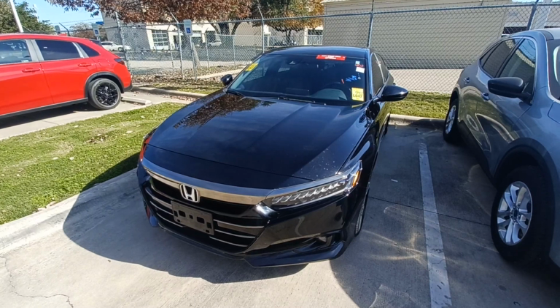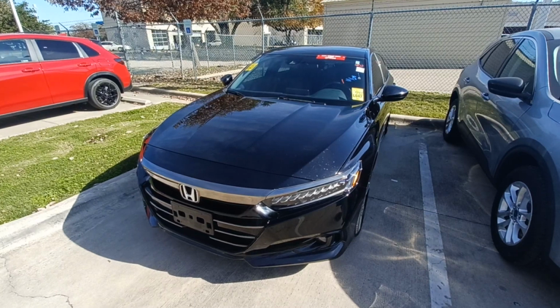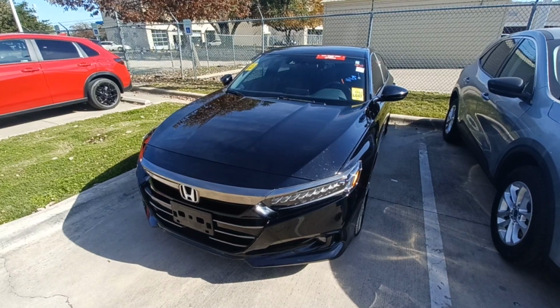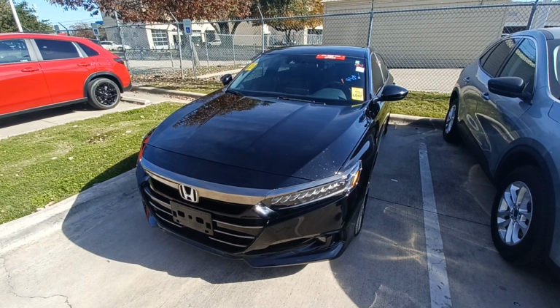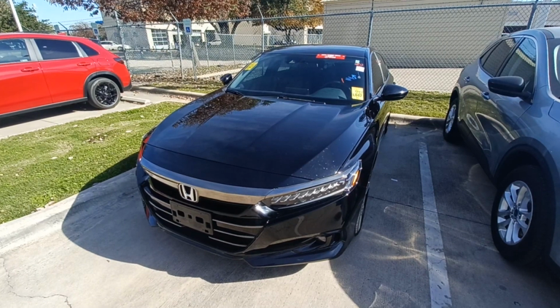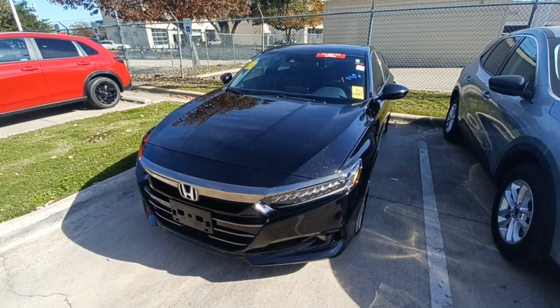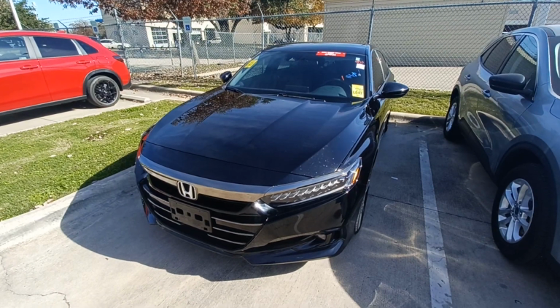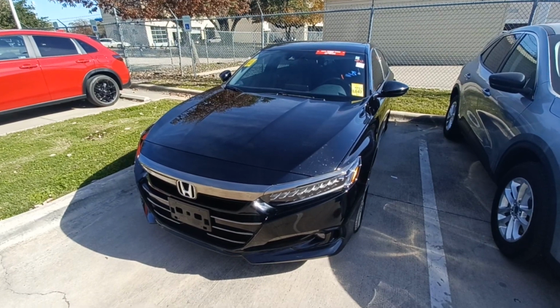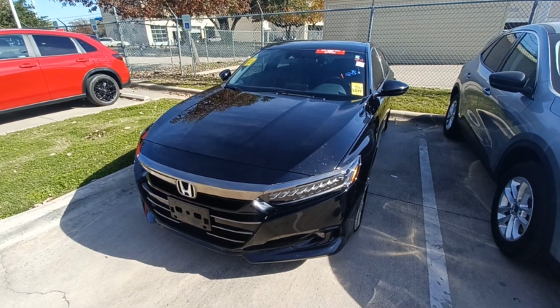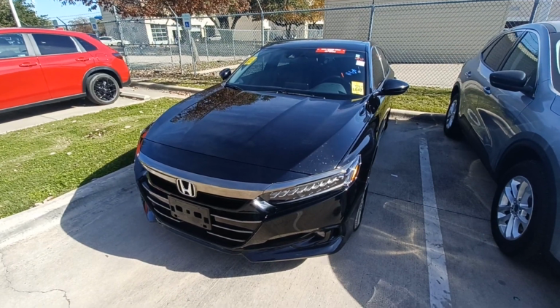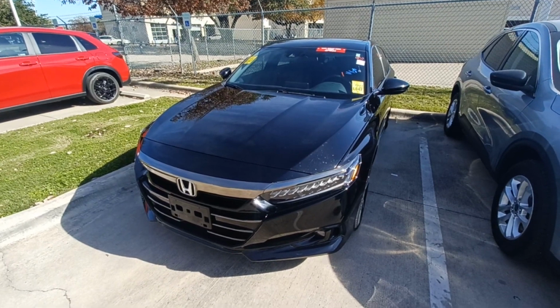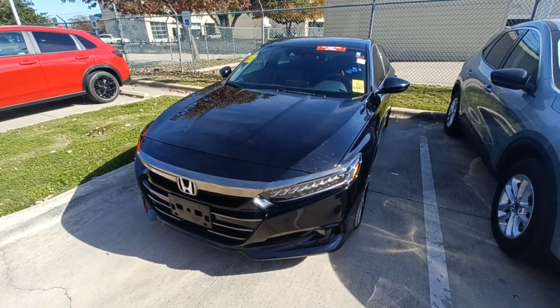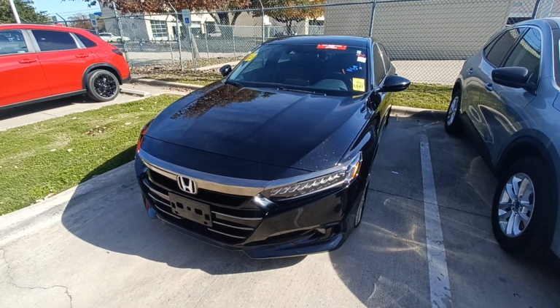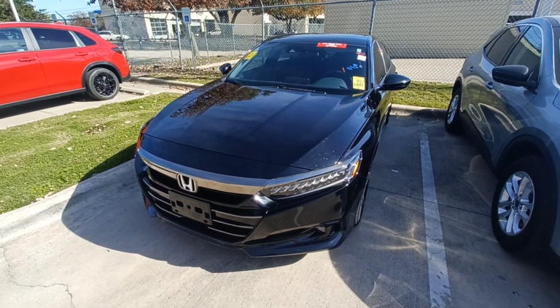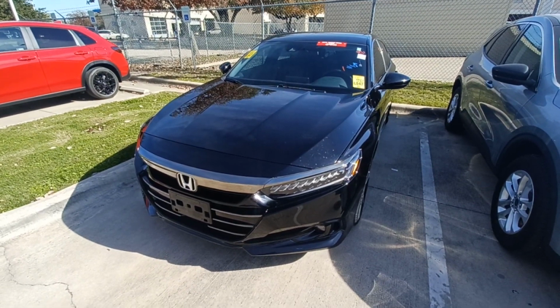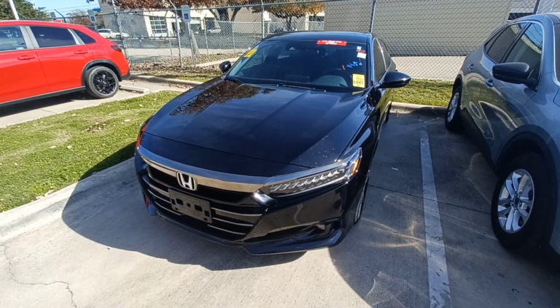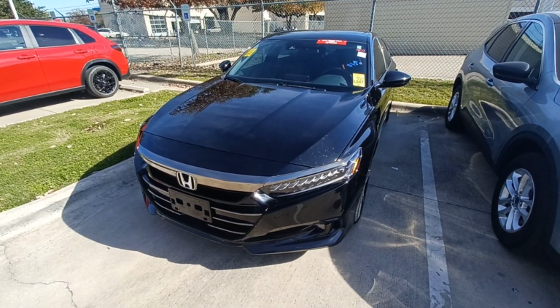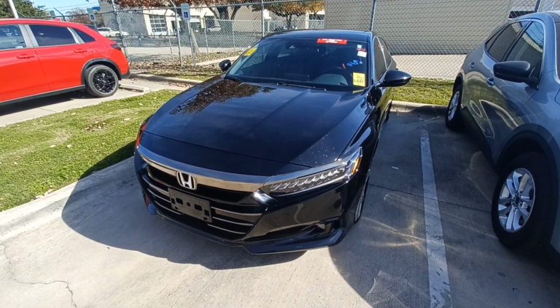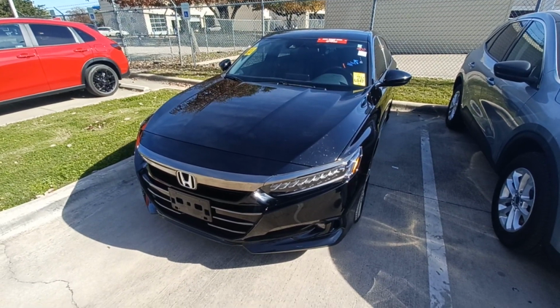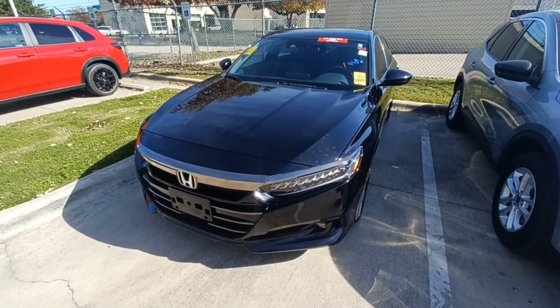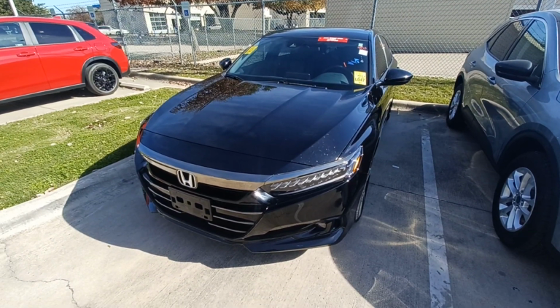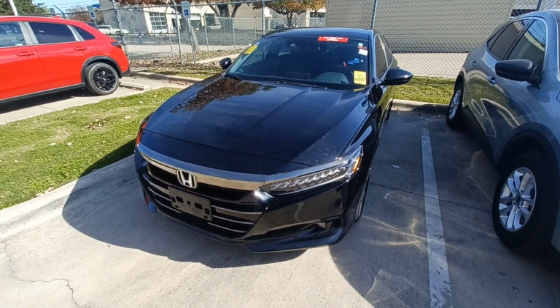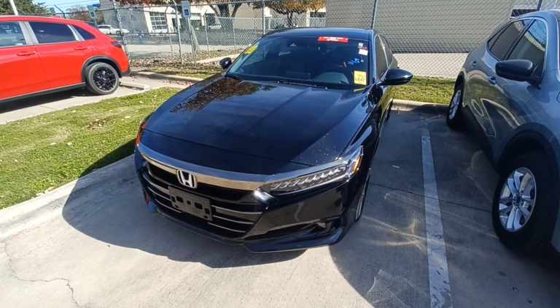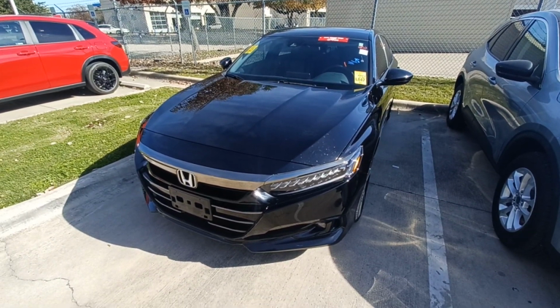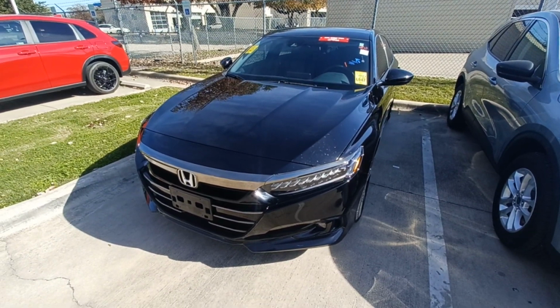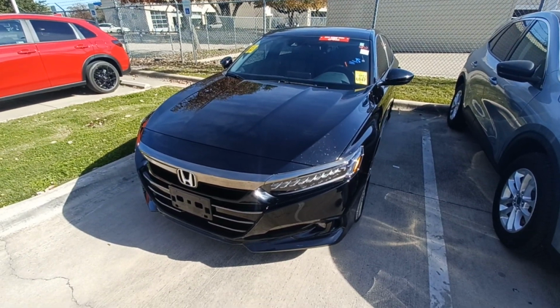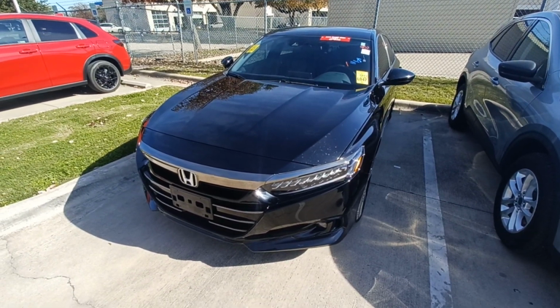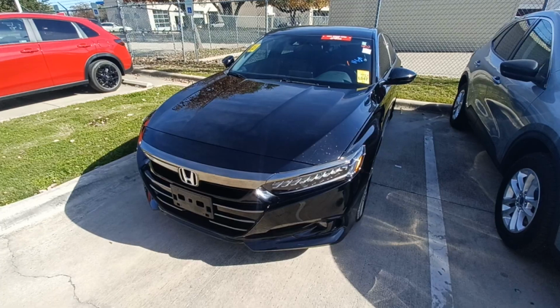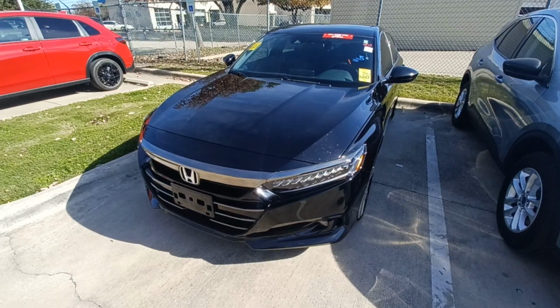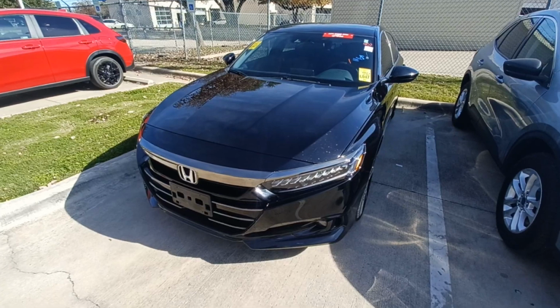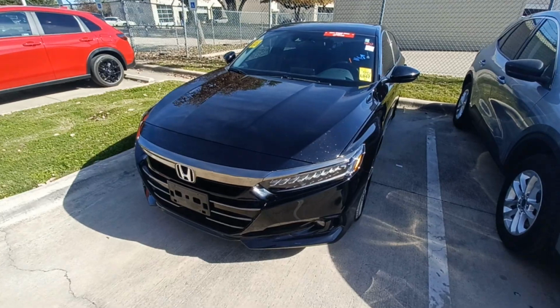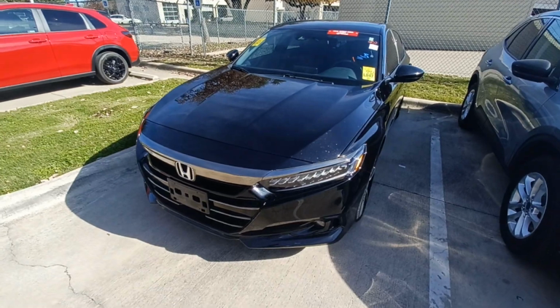This is Jason down at Howdy Honda, and this is my 2021 Honda Accord Sport.